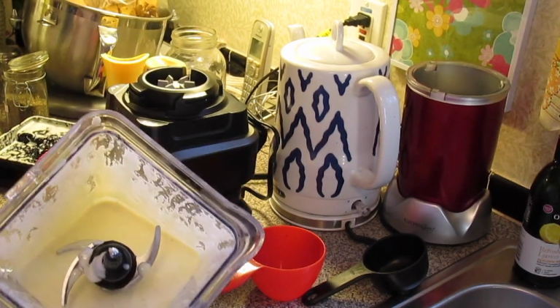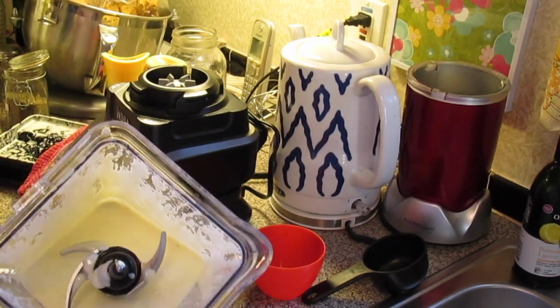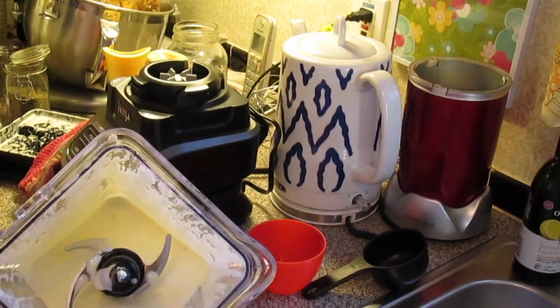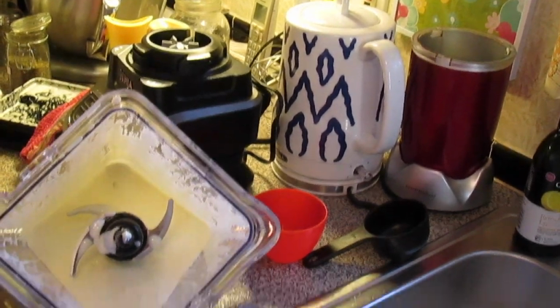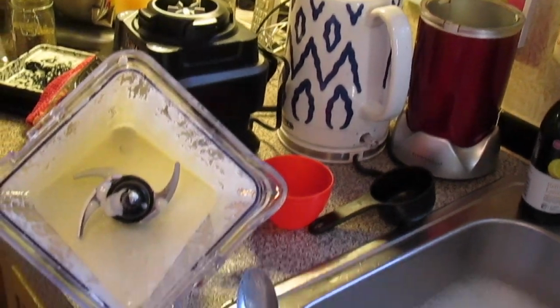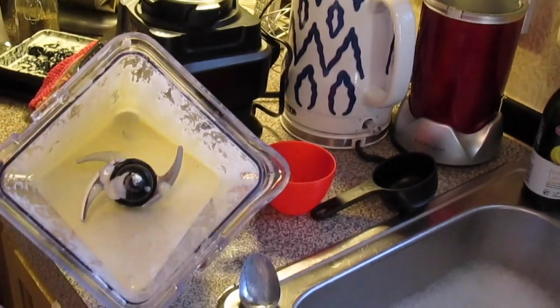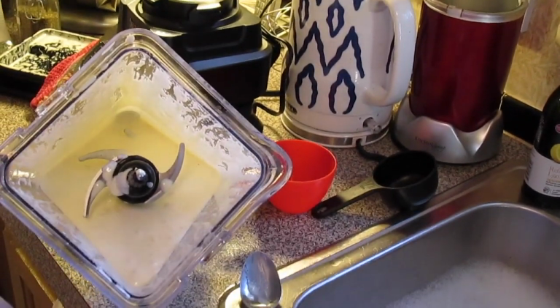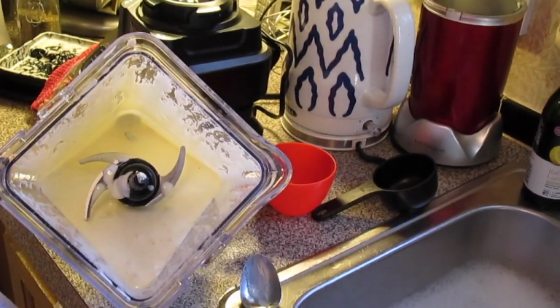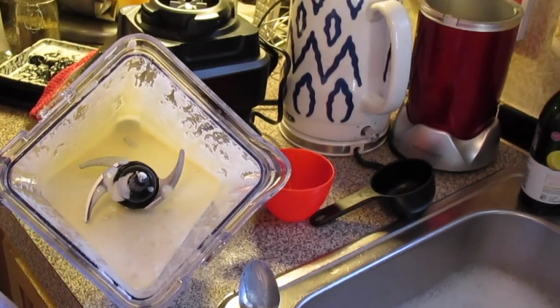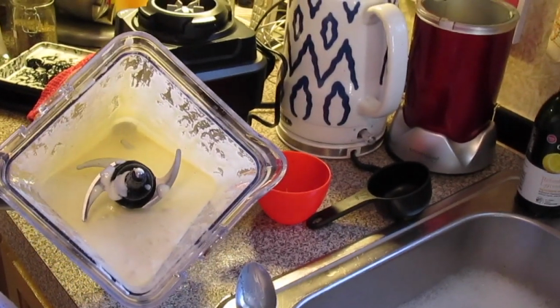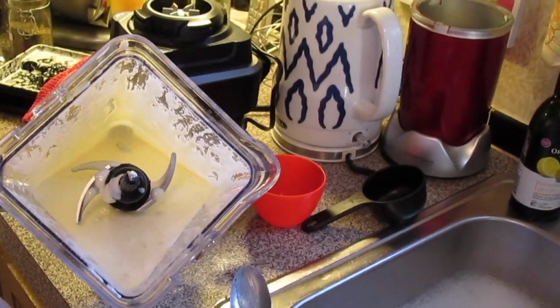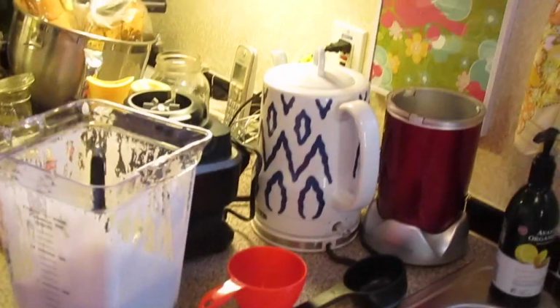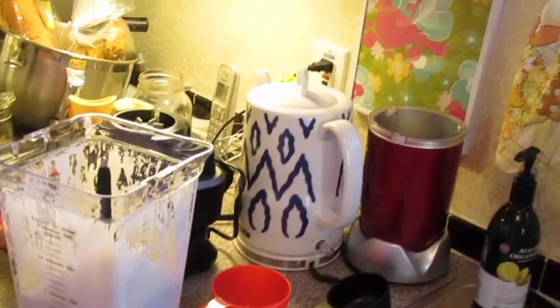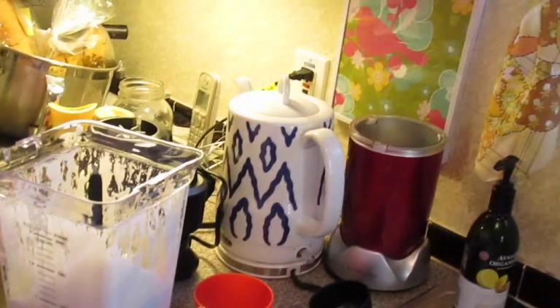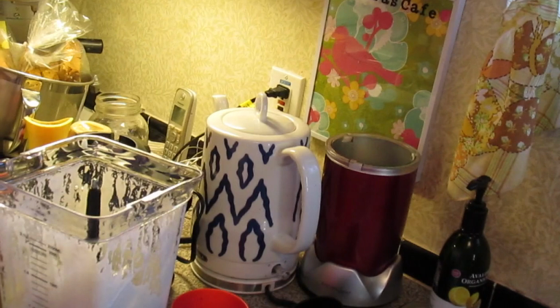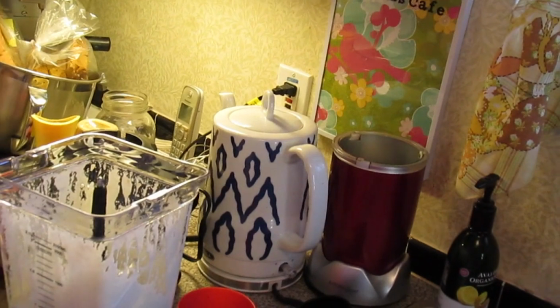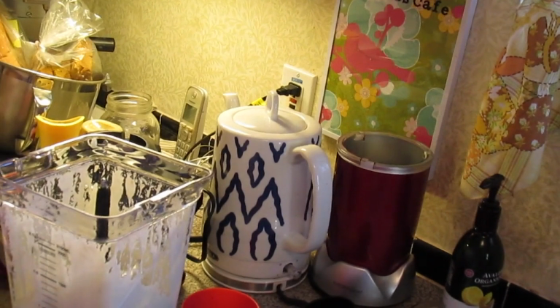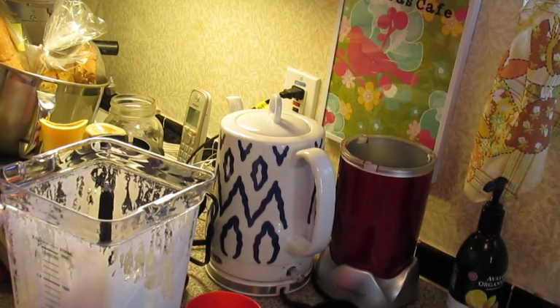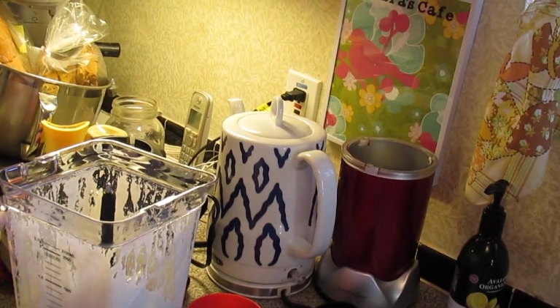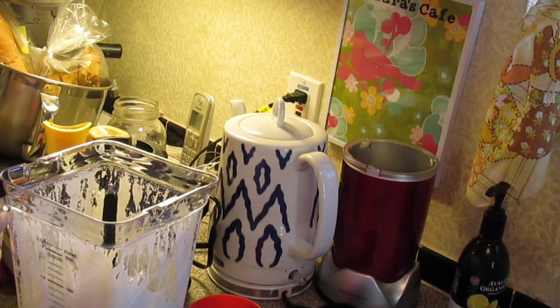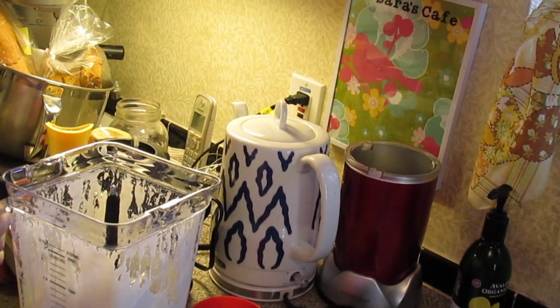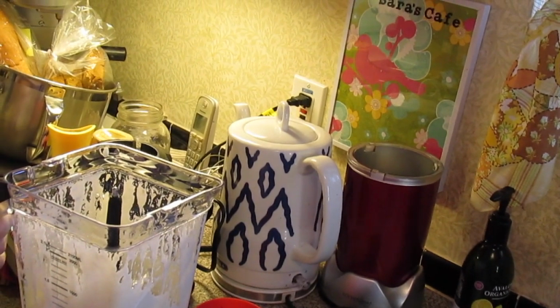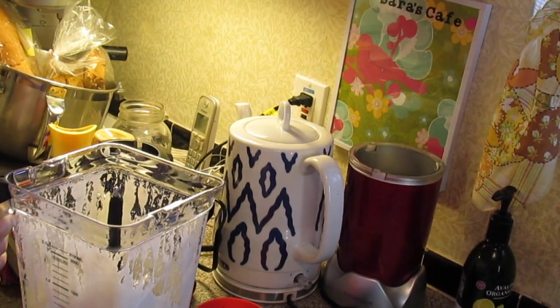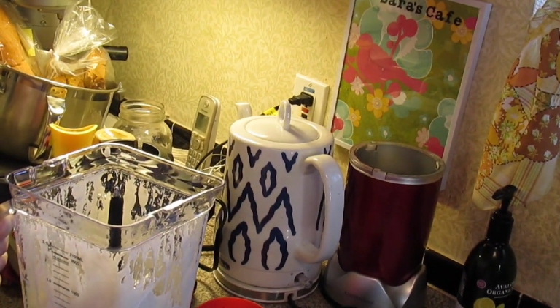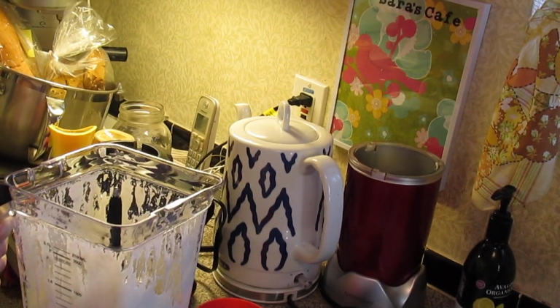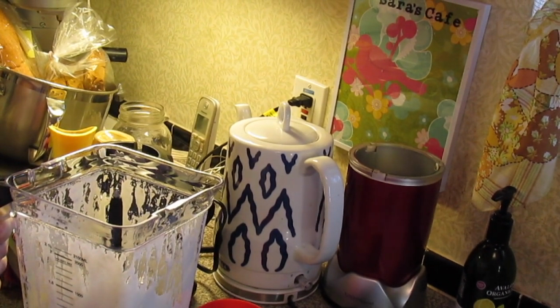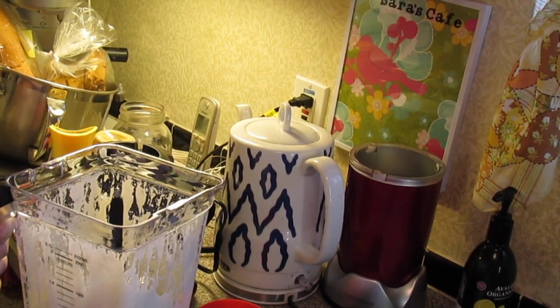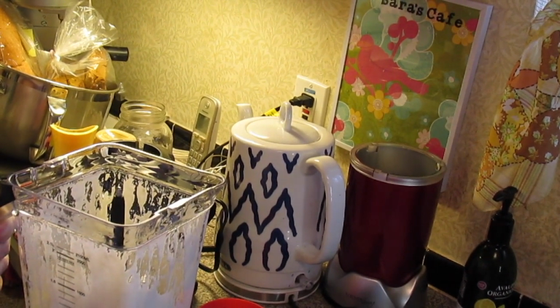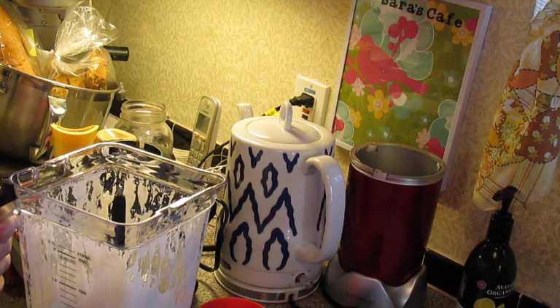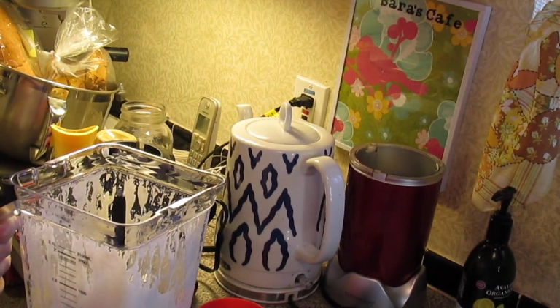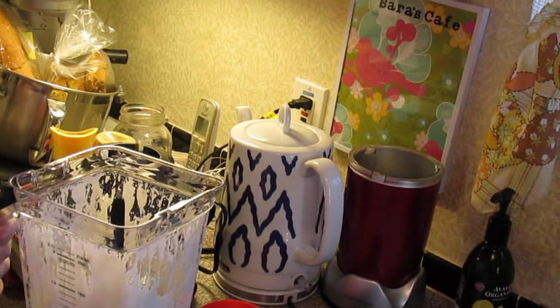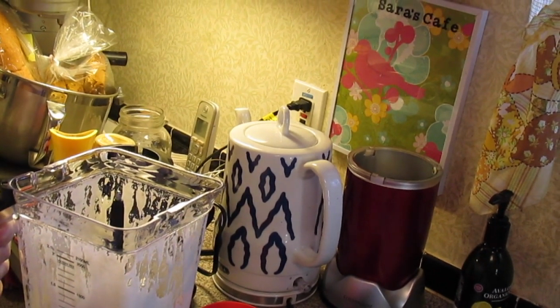That's what it looks like — it's nice and creamy. We're just going to put the lid on this and put it in the fridge until I get ready to serve the Caesar salads.